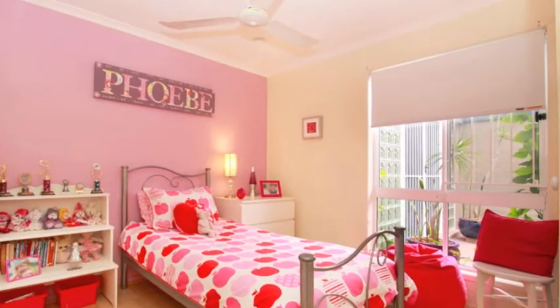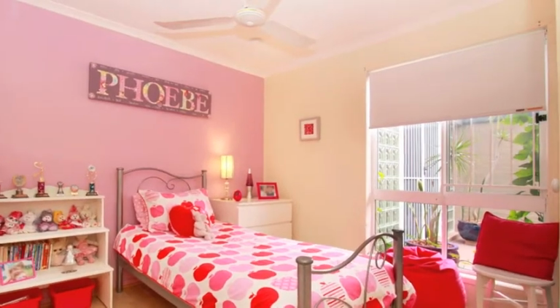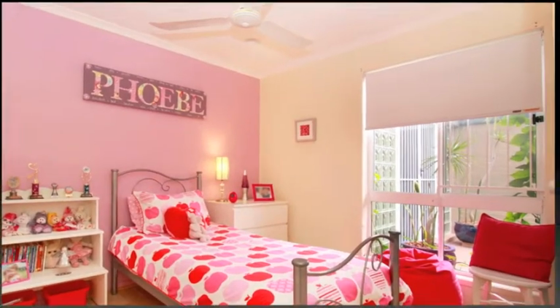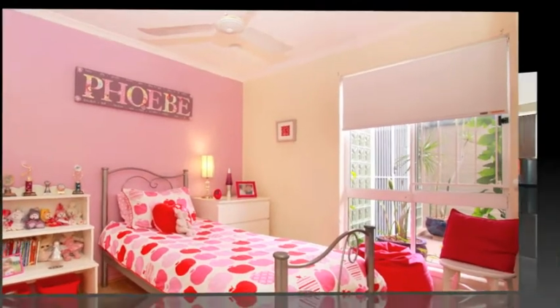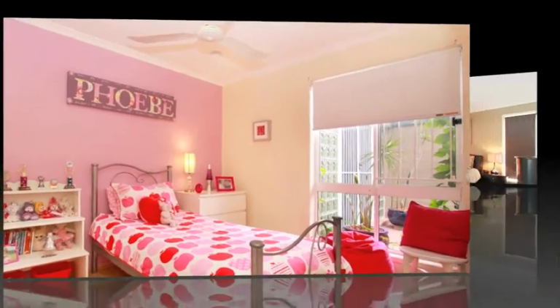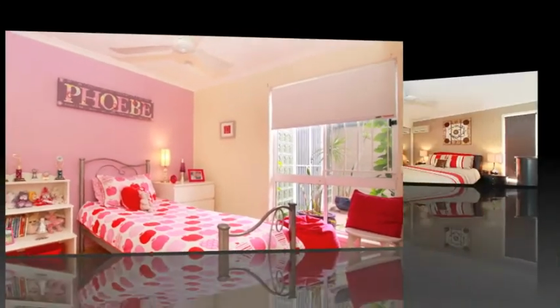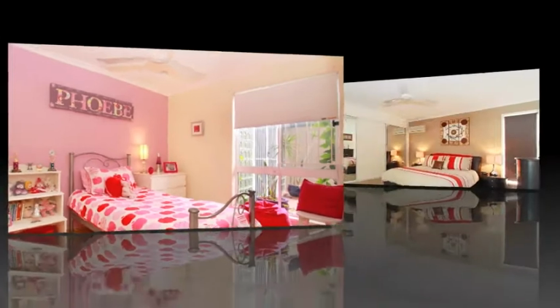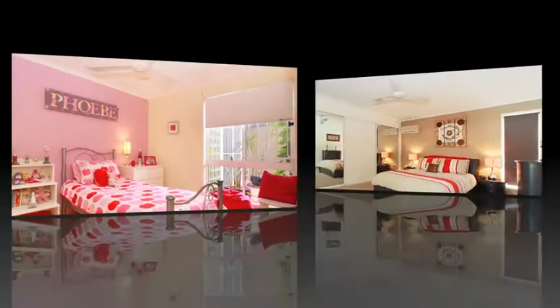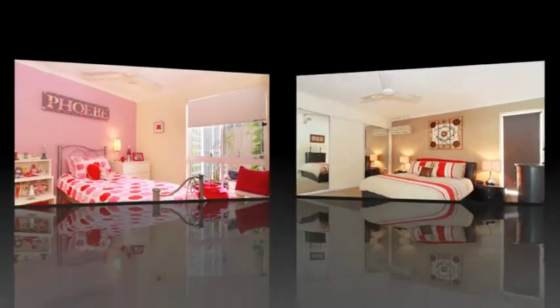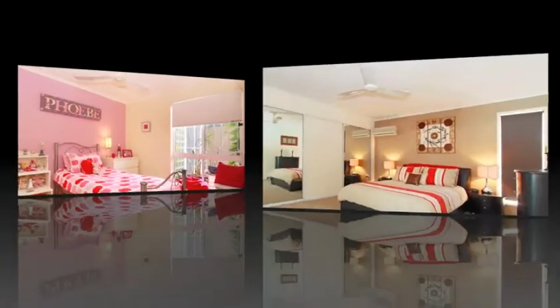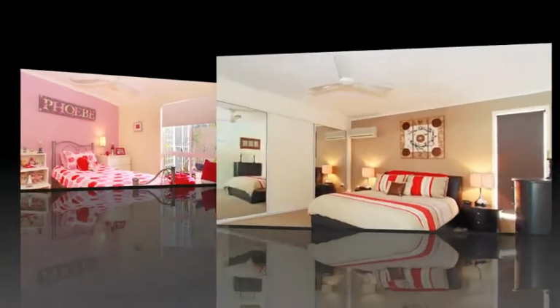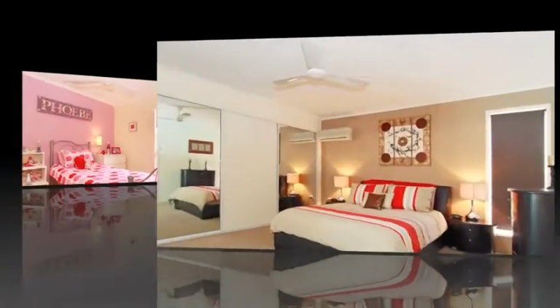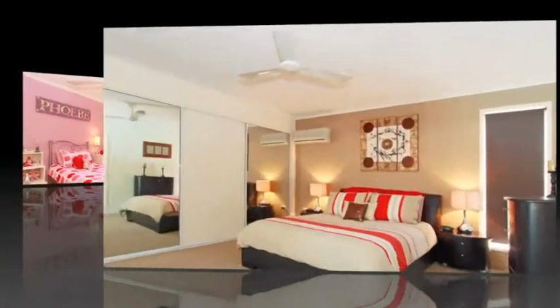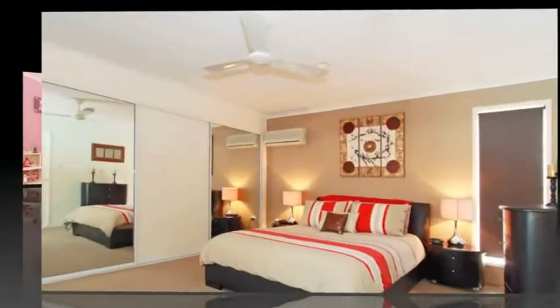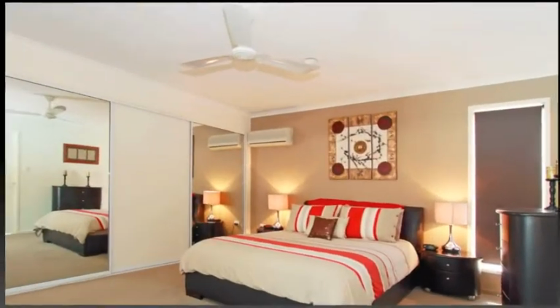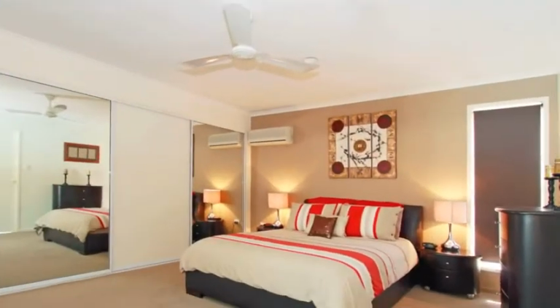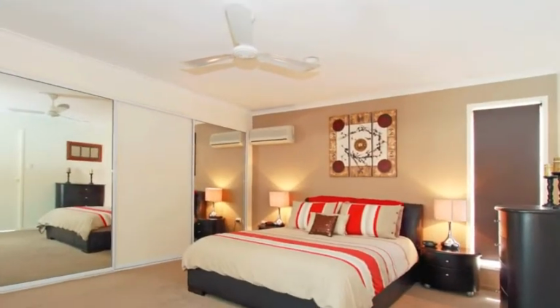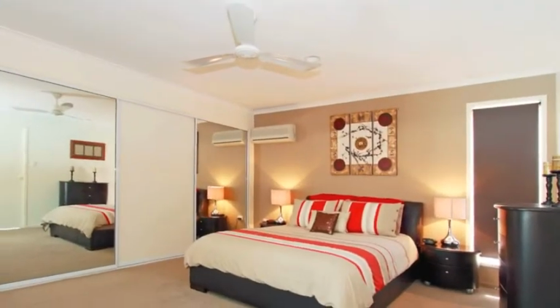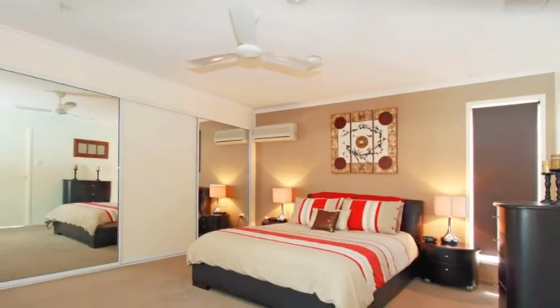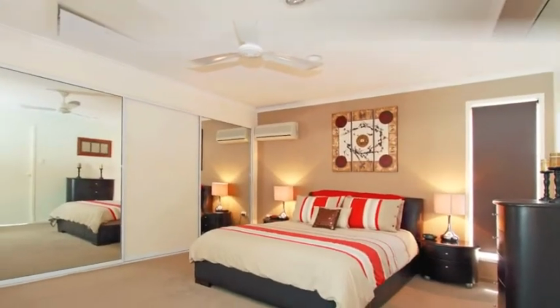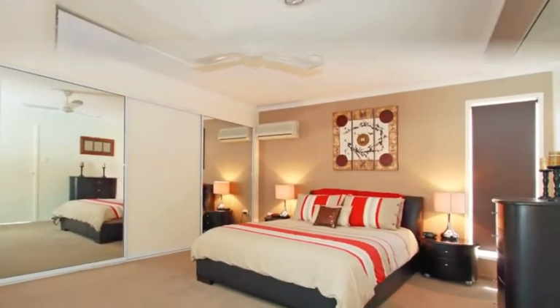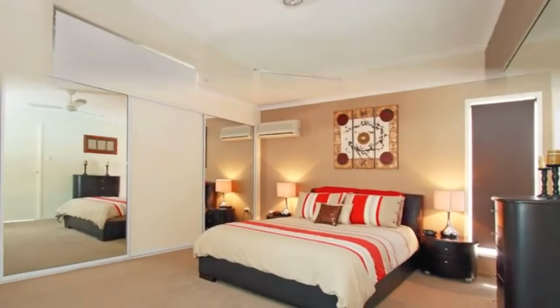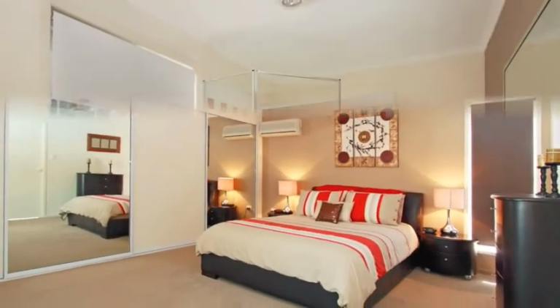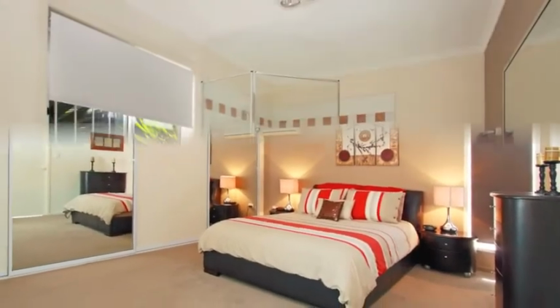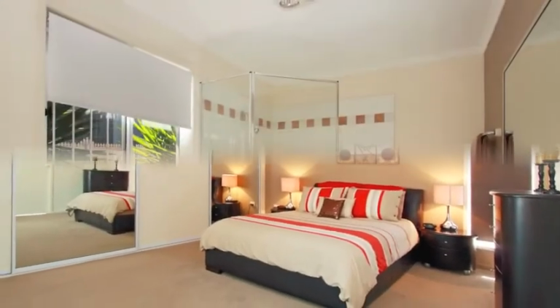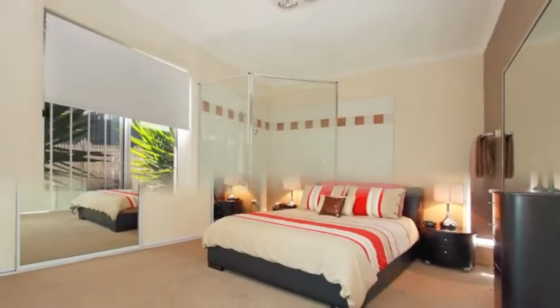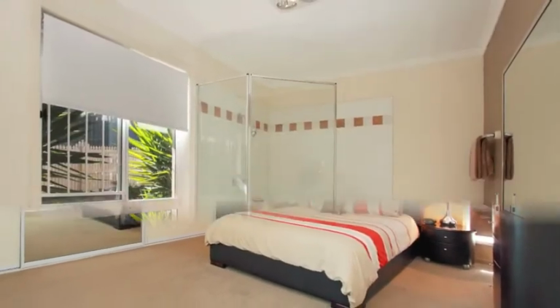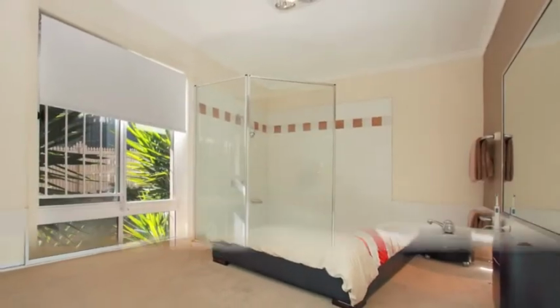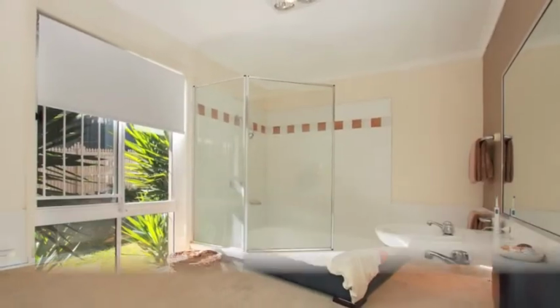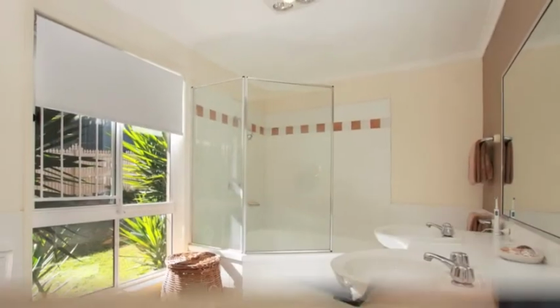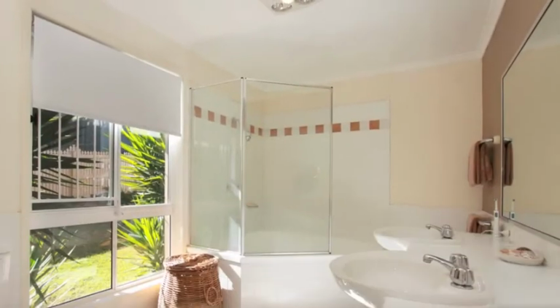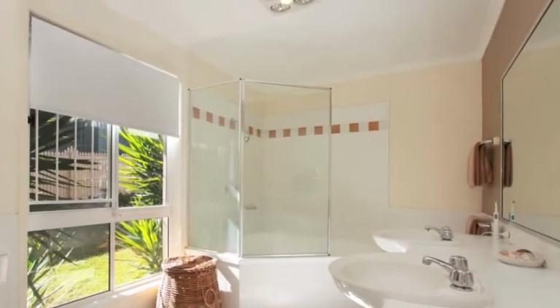There are five really good-sized bedrooms all with ceiling fans, the master with large built-in wardrobes plus an ensuite.